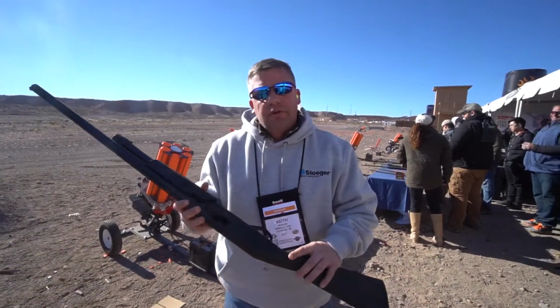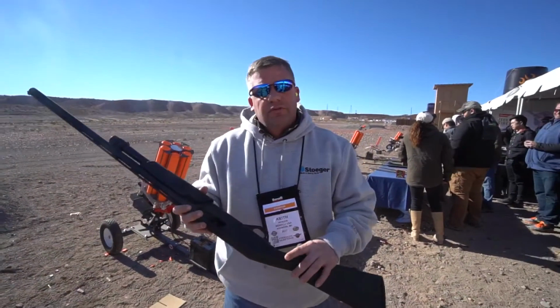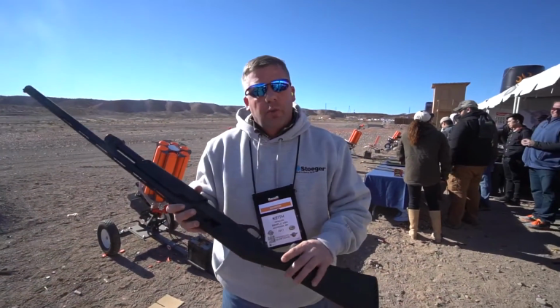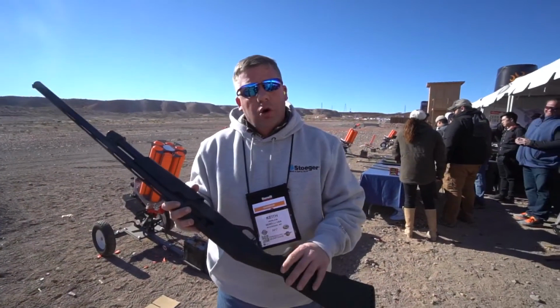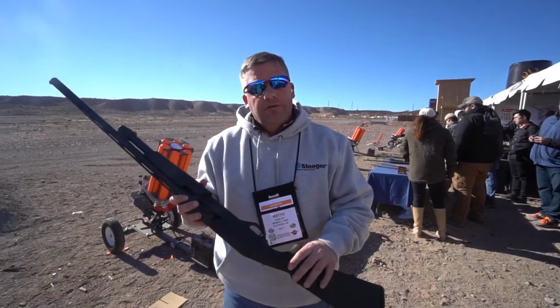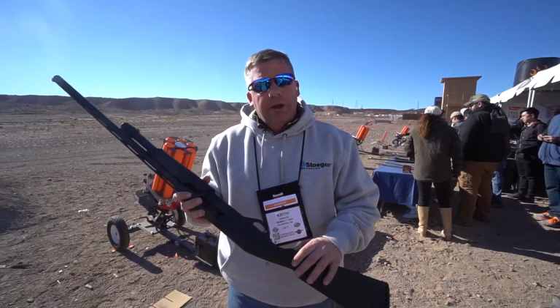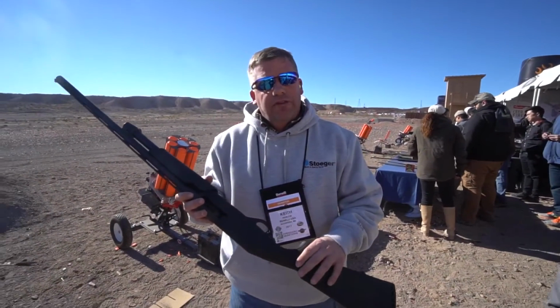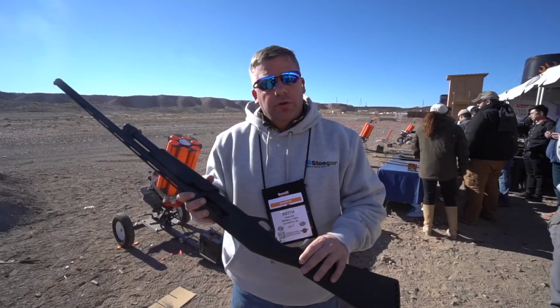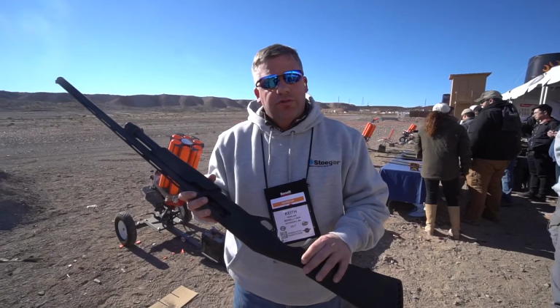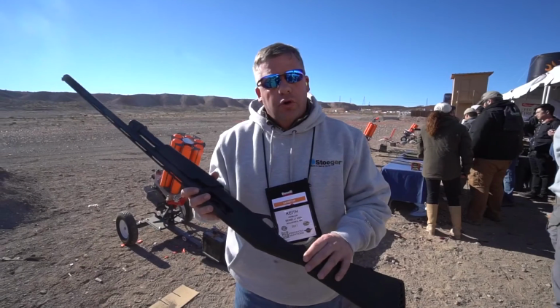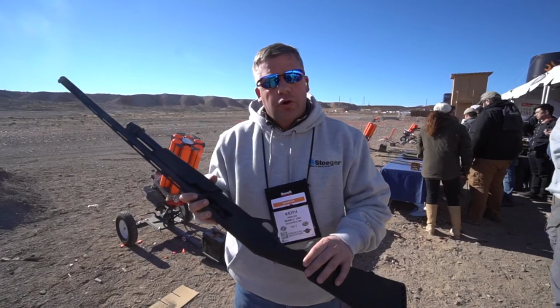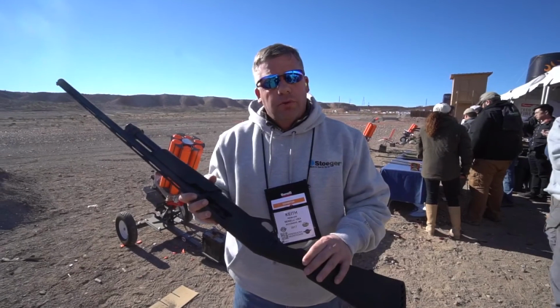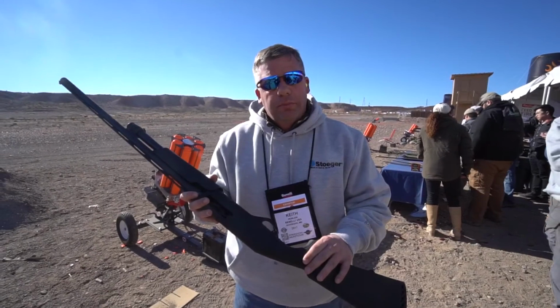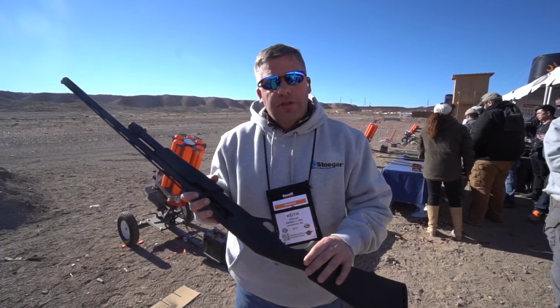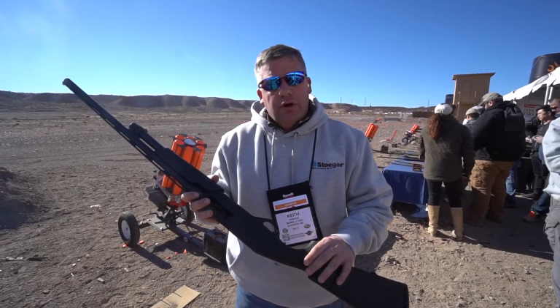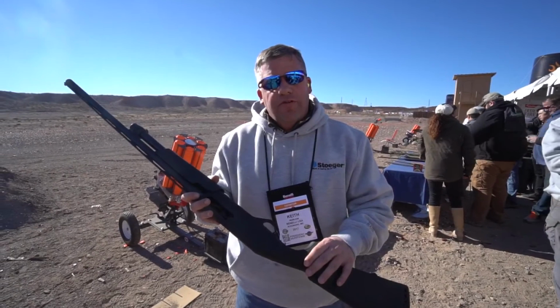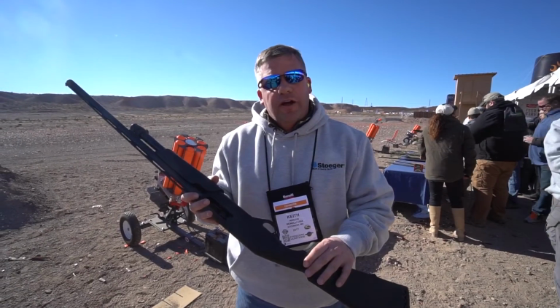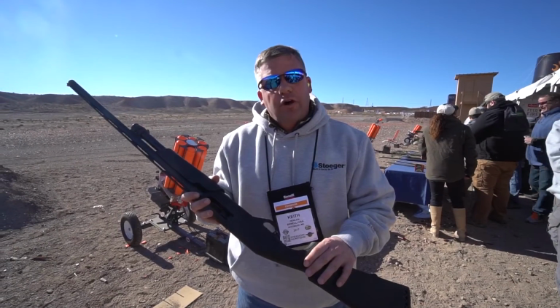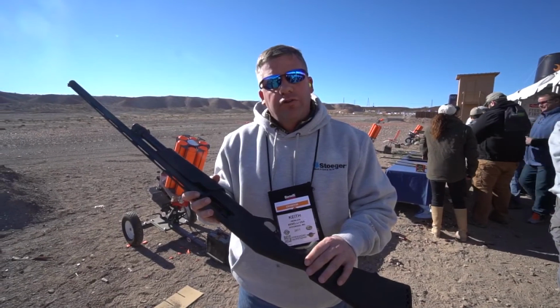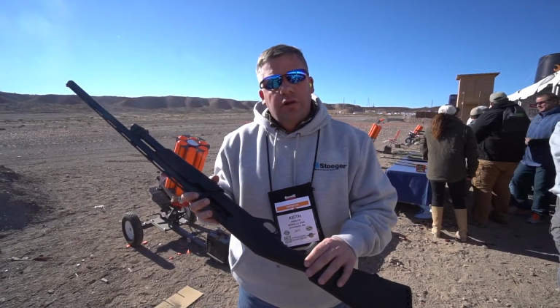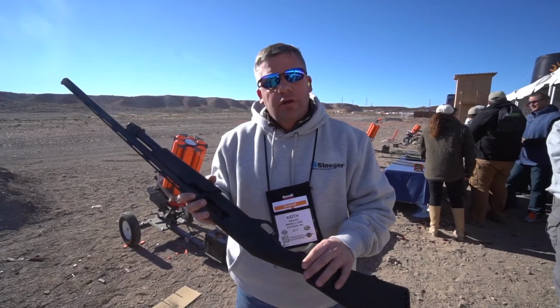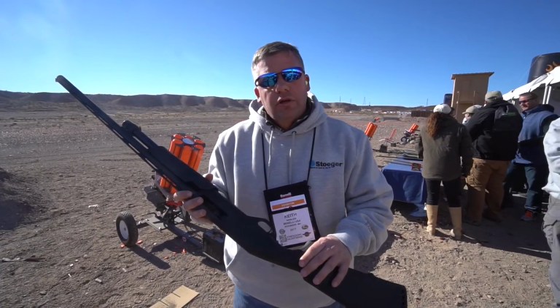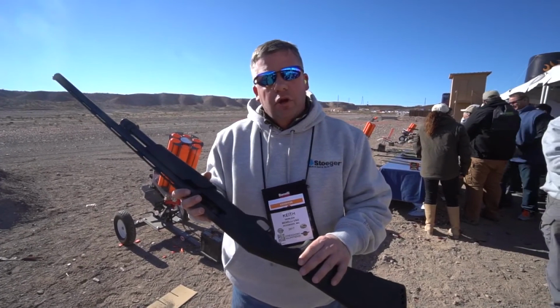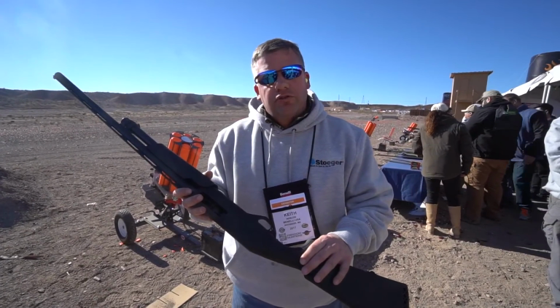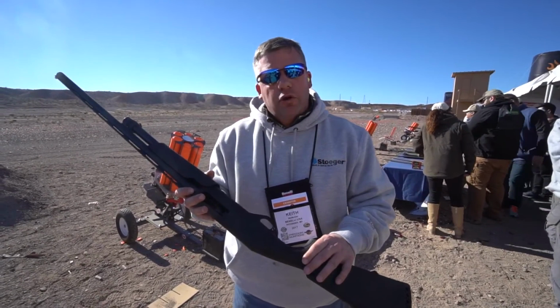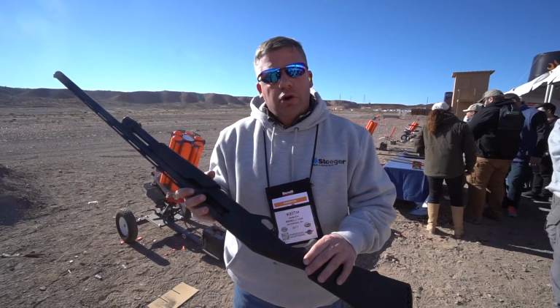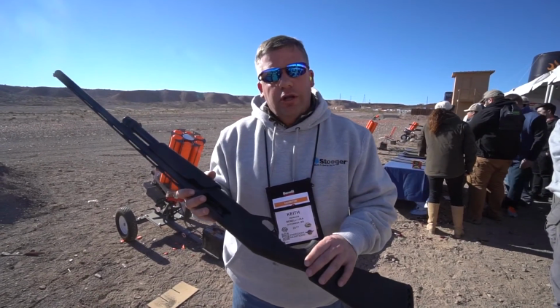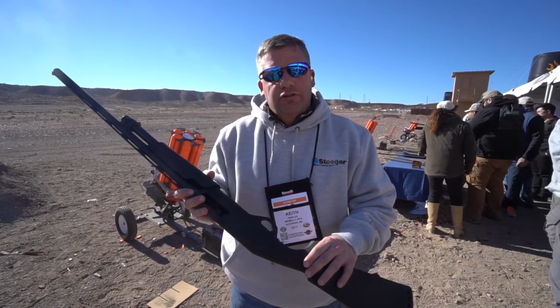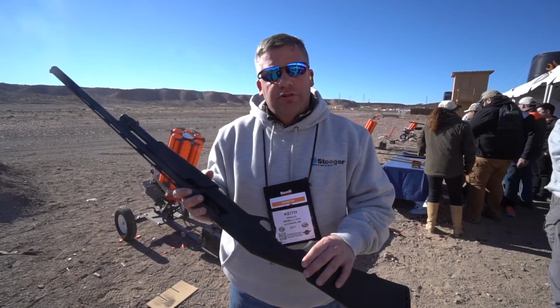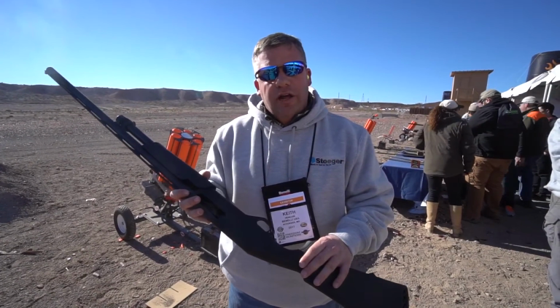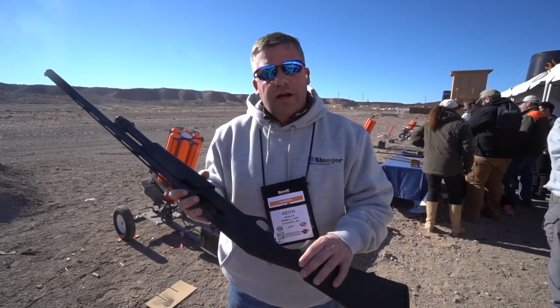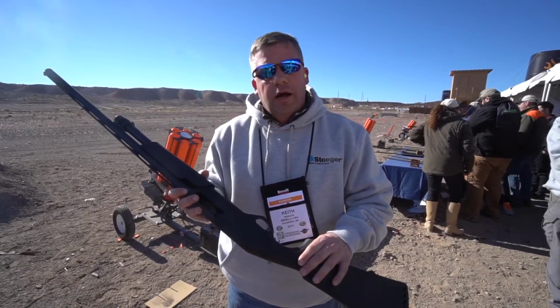For more information on the Stöeger P3500, go to StöegerIndustries.com.